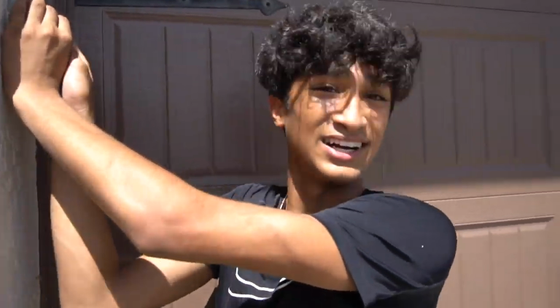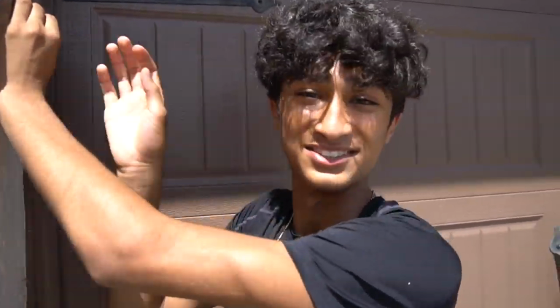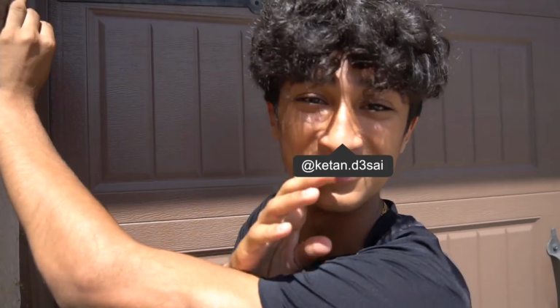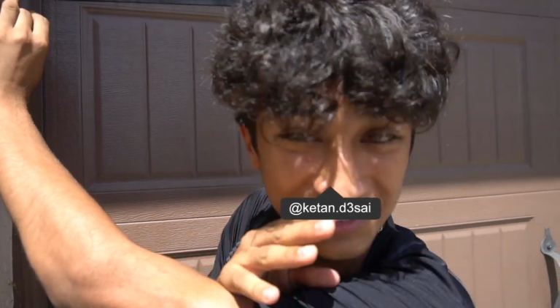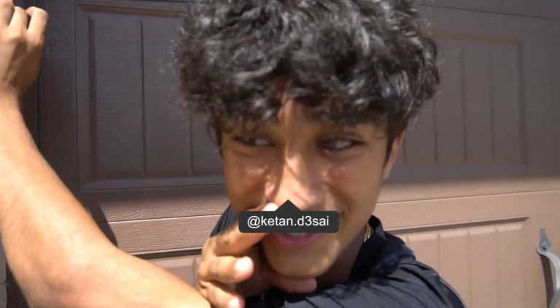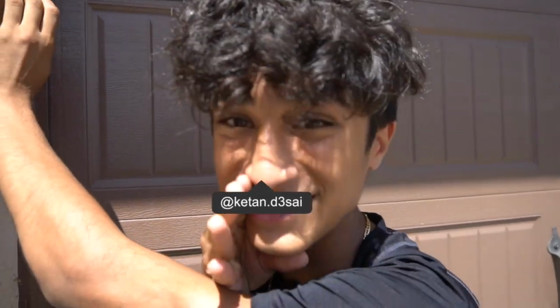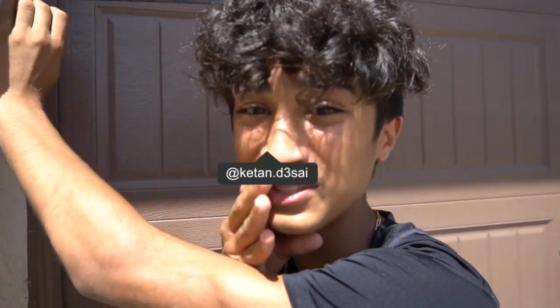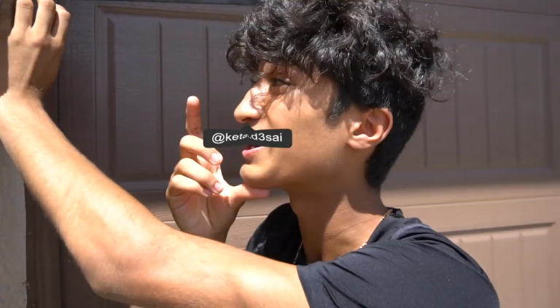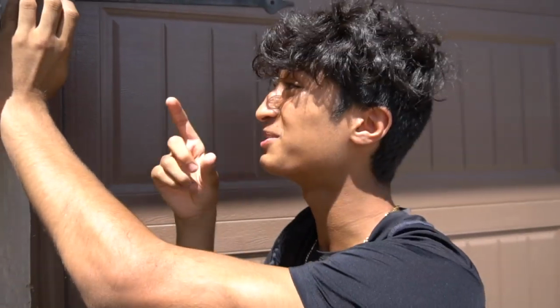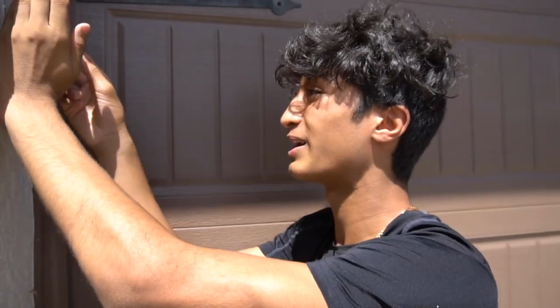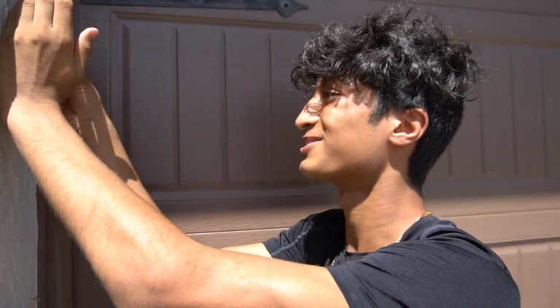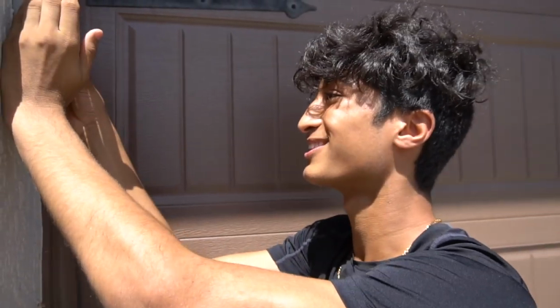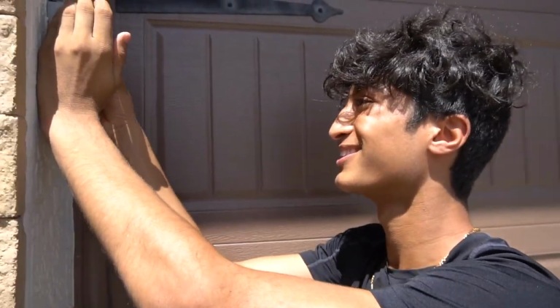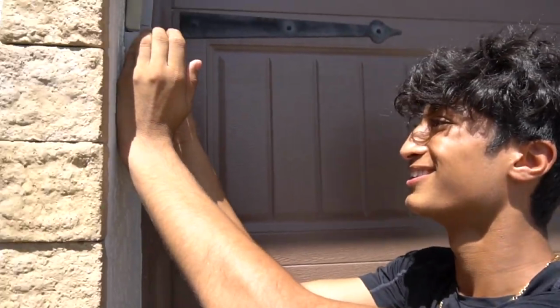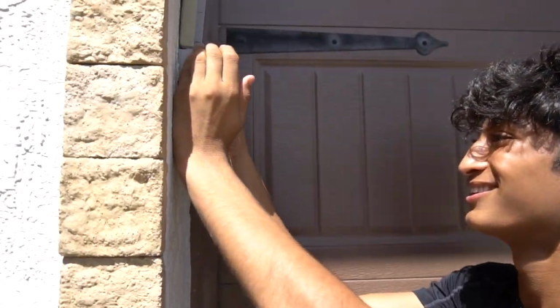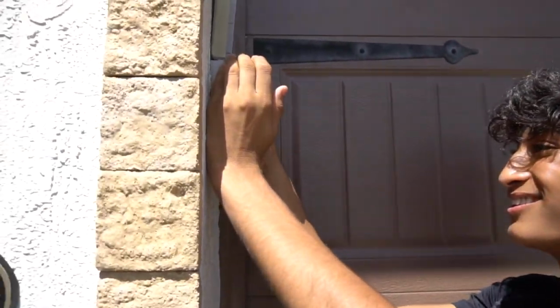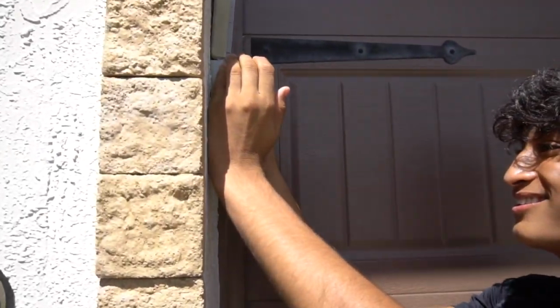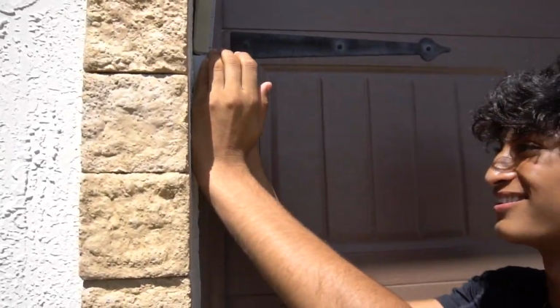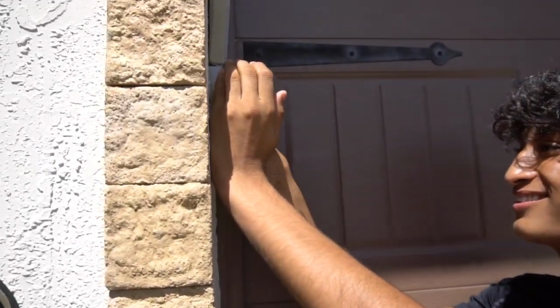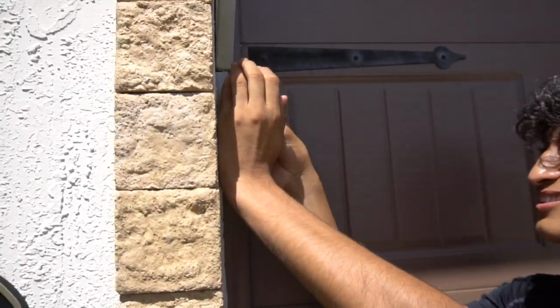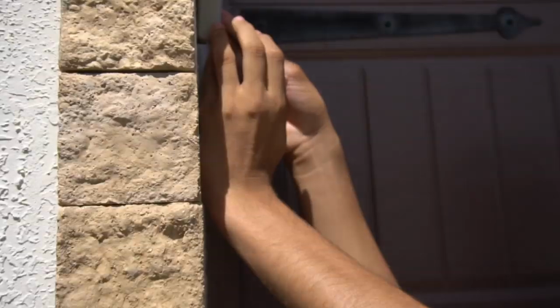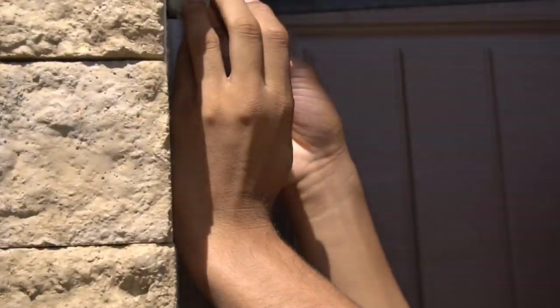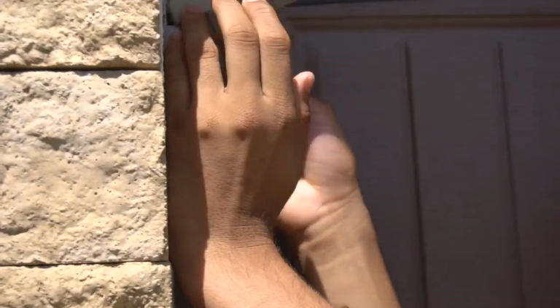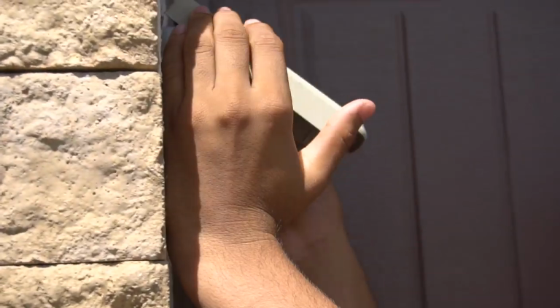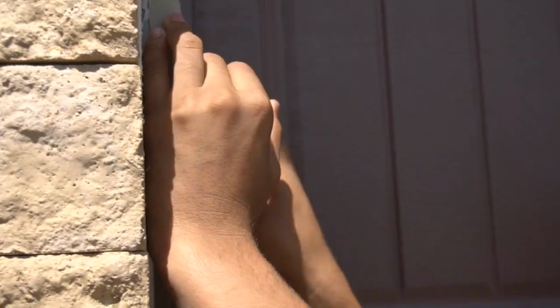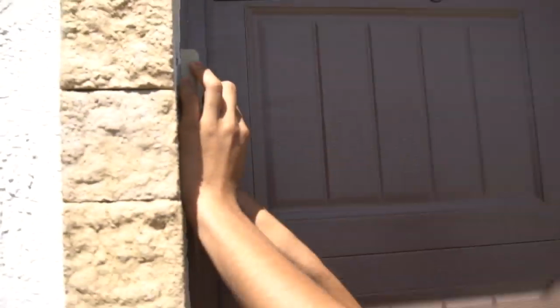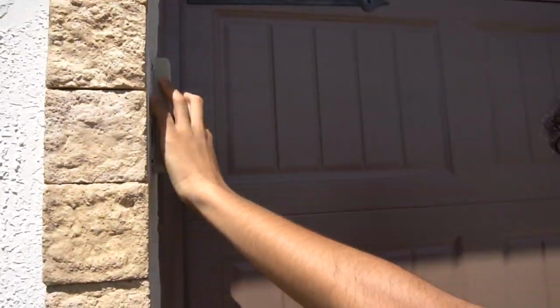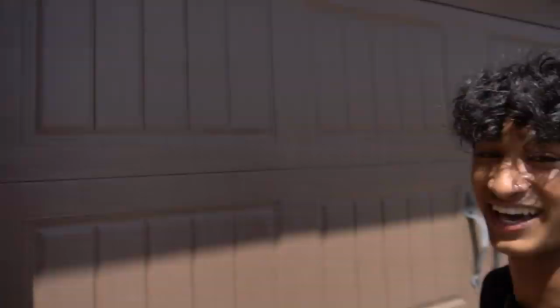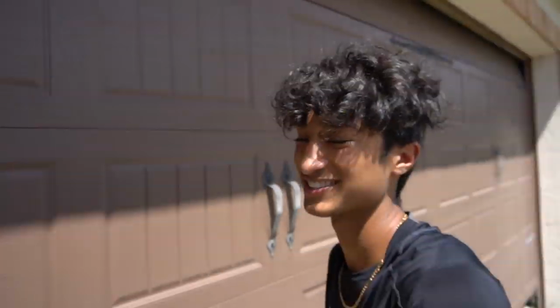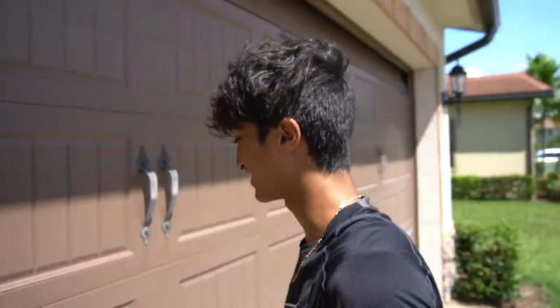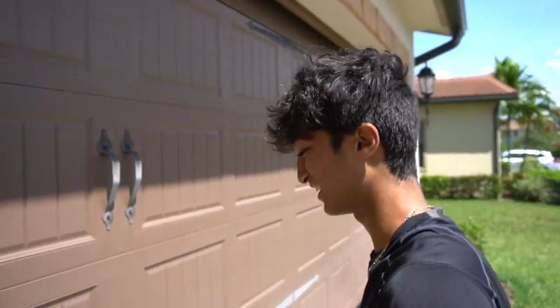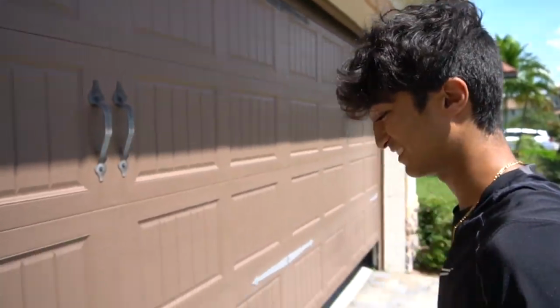Guys, Fish in Florida doesn't know this but I know his password. Yes, I got it.